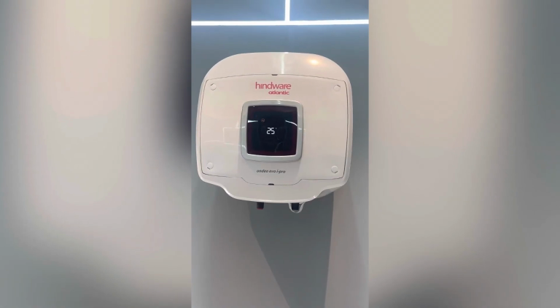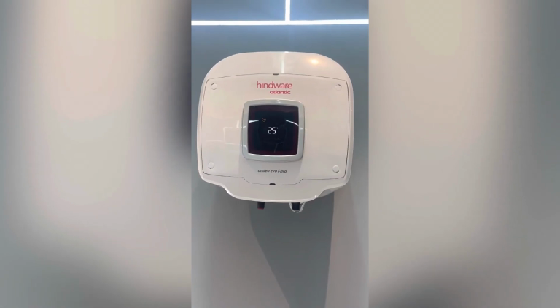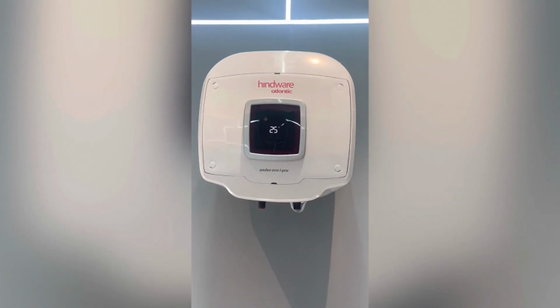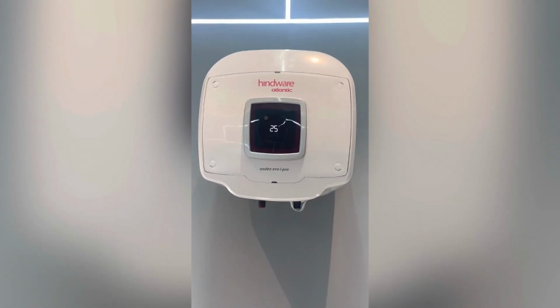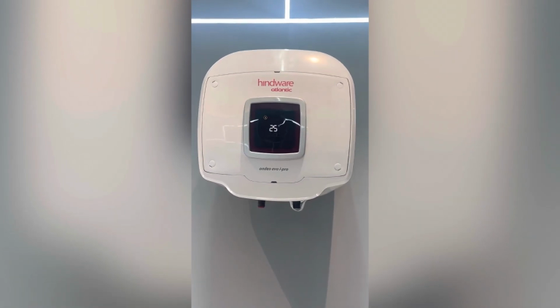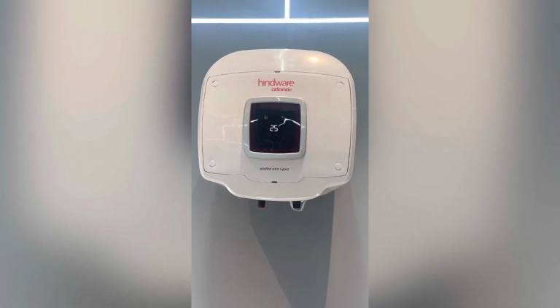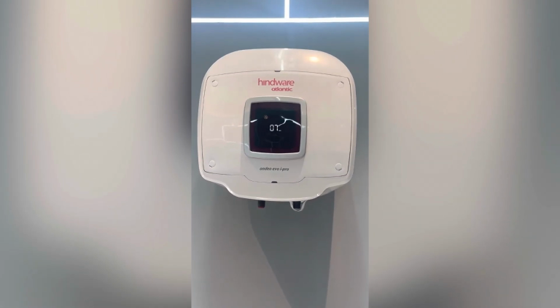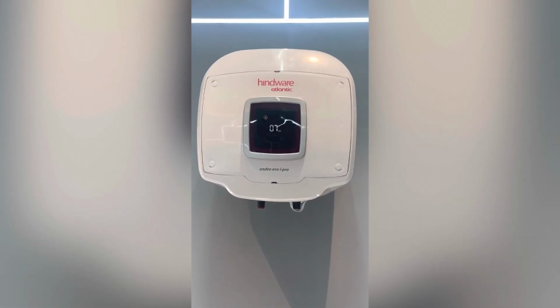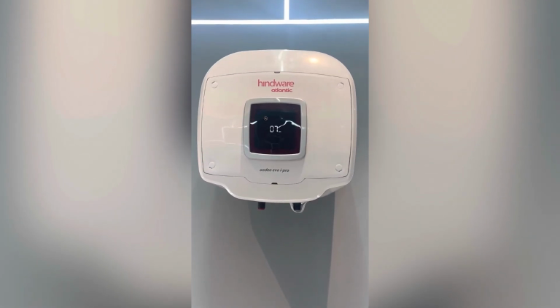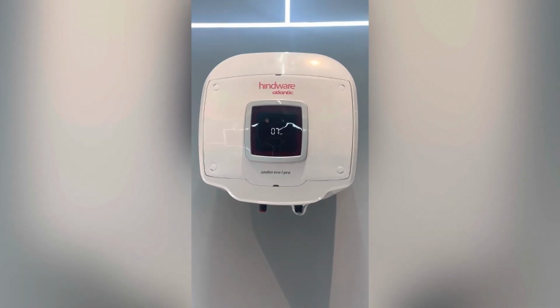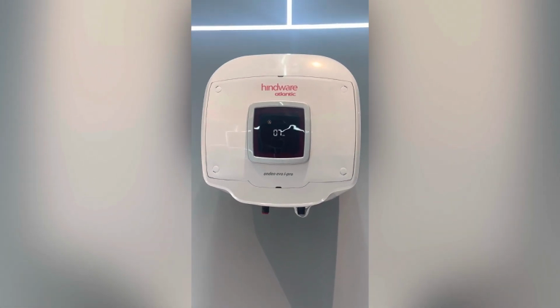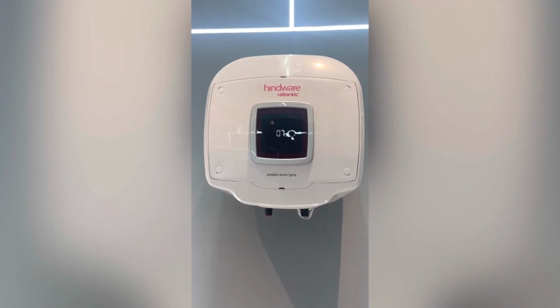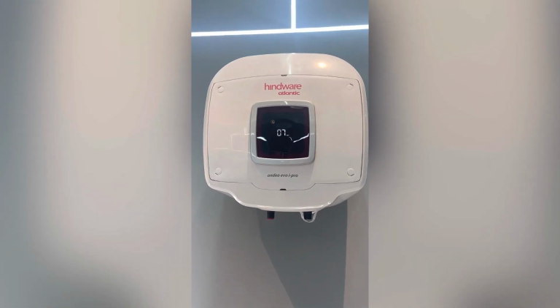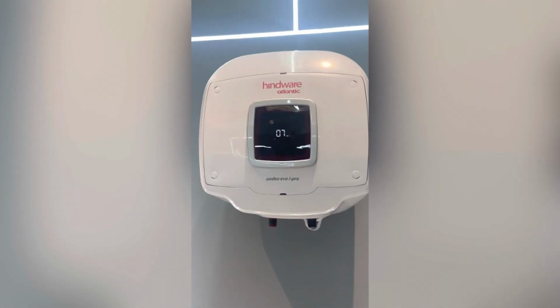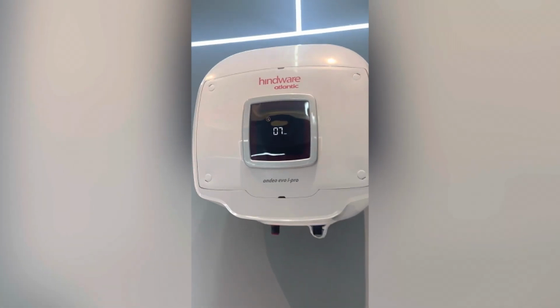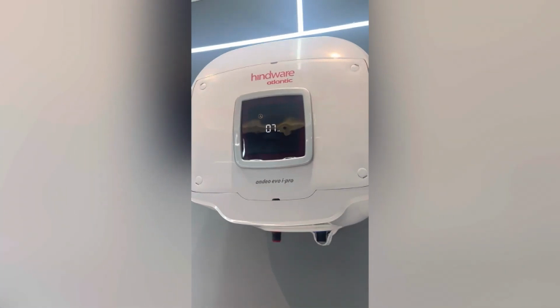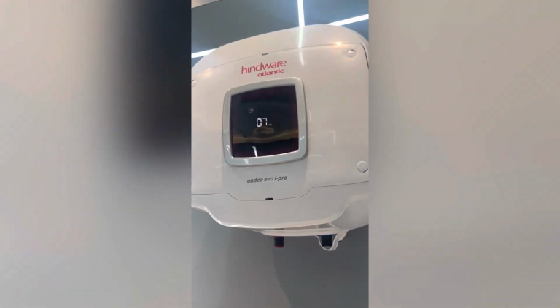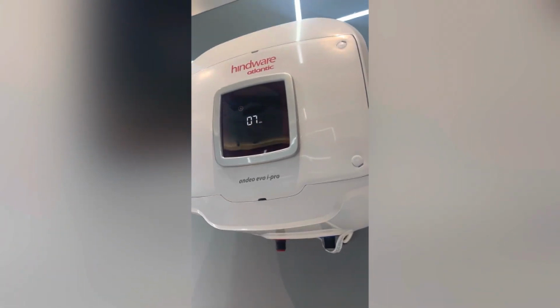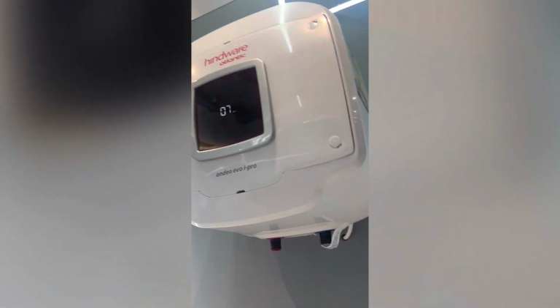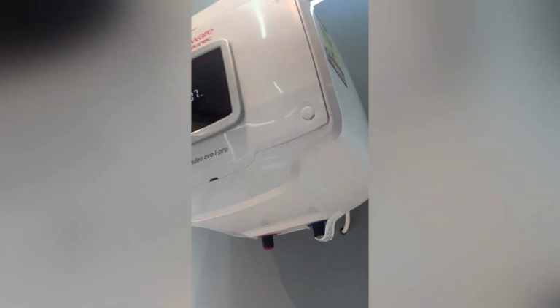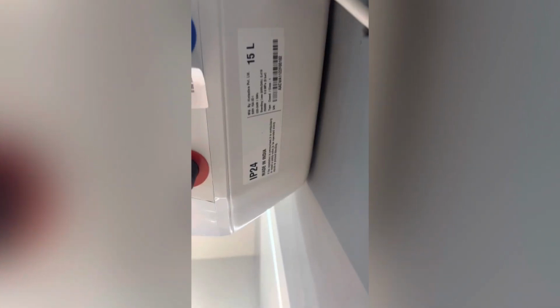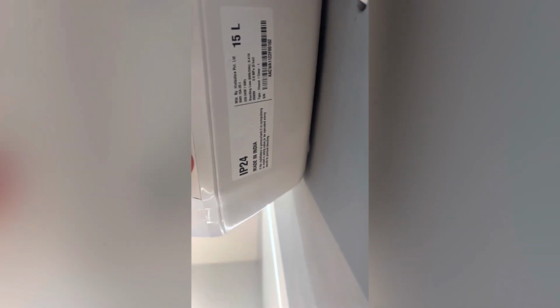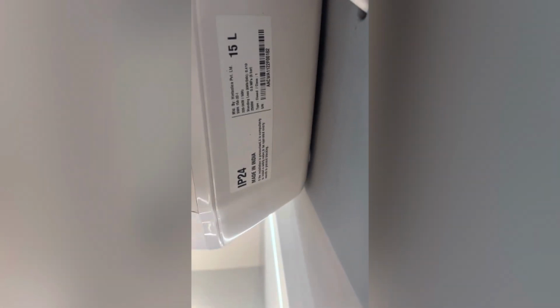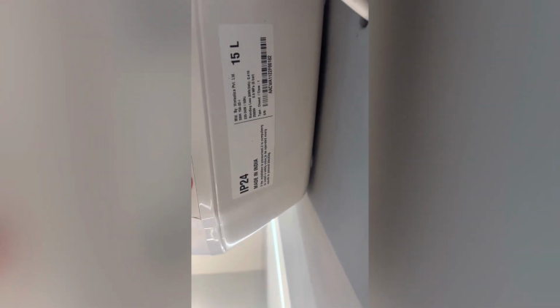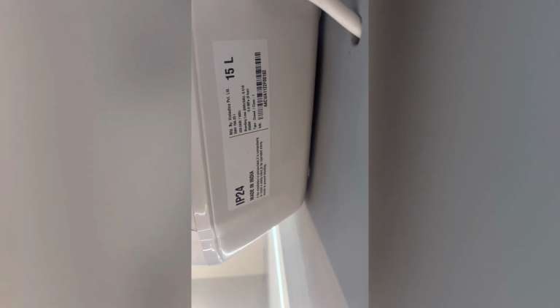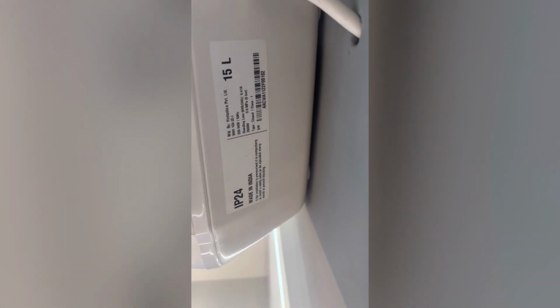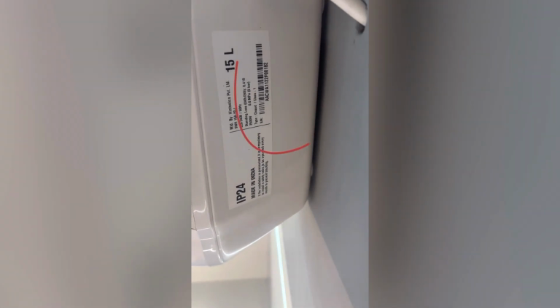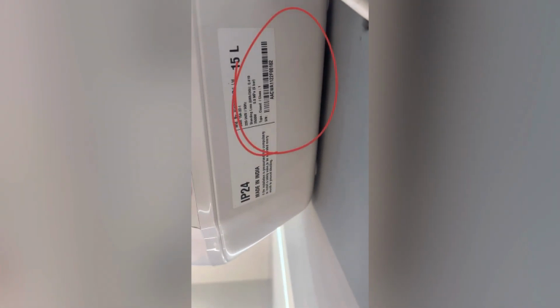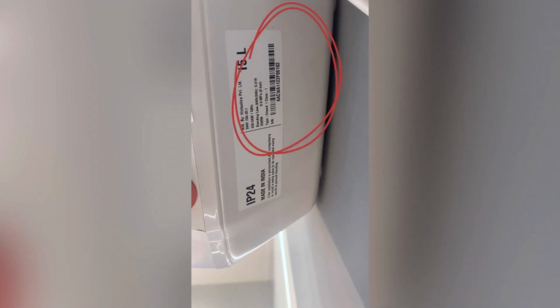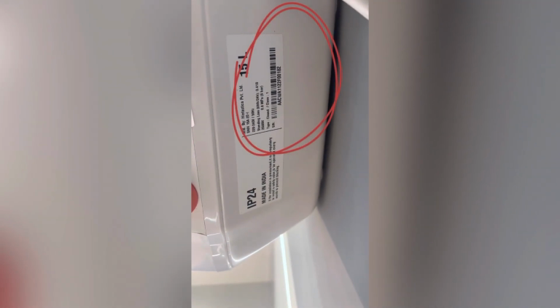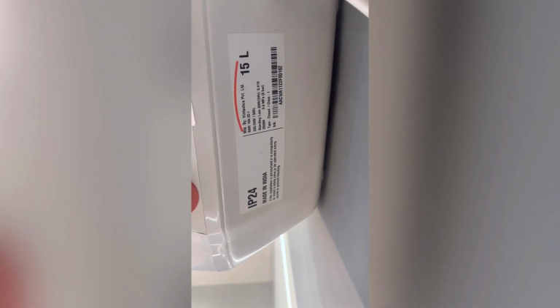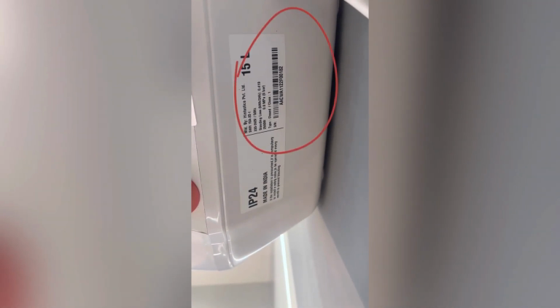This is the Ondio Evo iPro smart water heater. The serial number can be seen at the bottom side of the product.